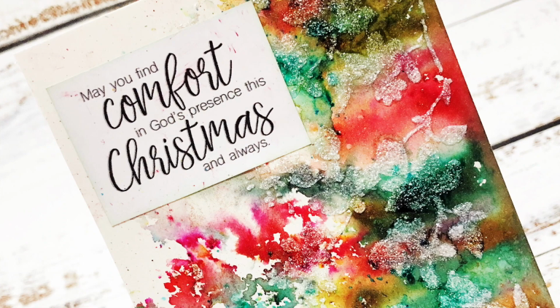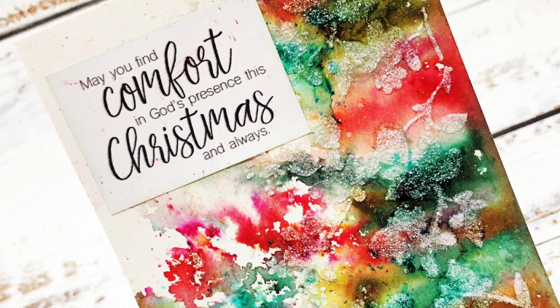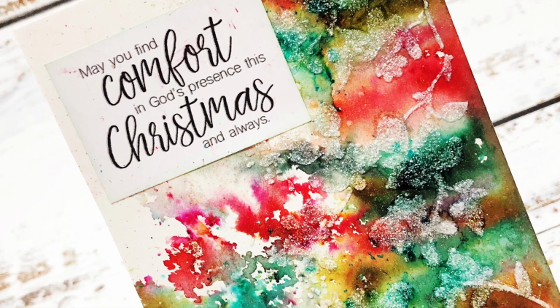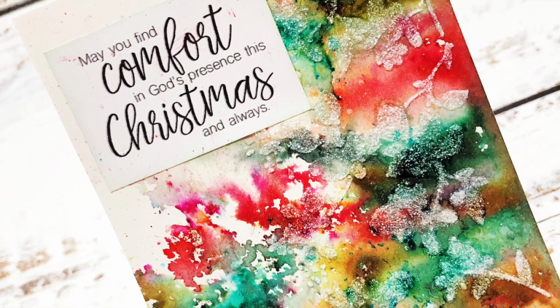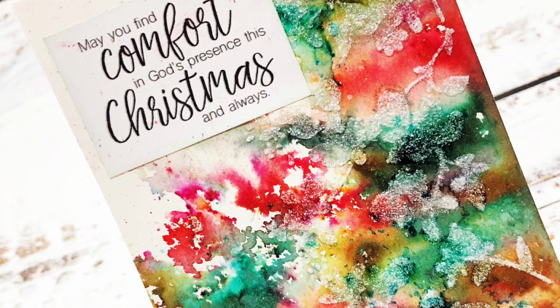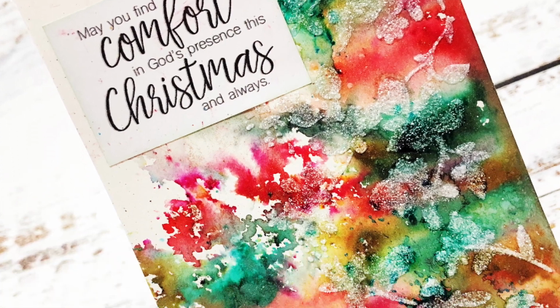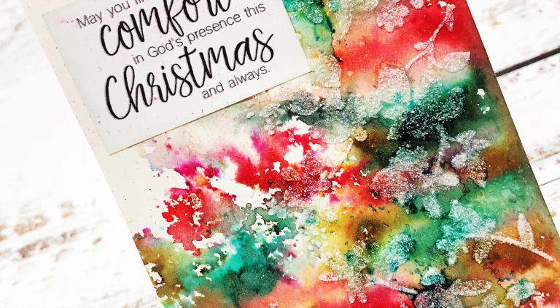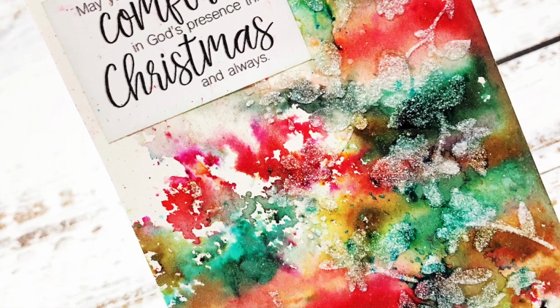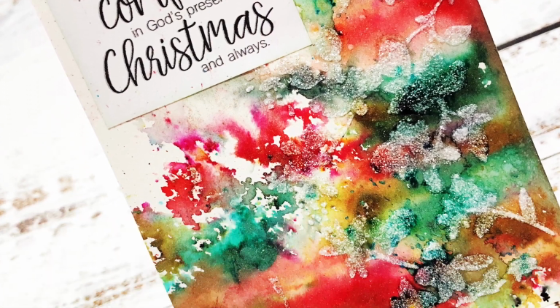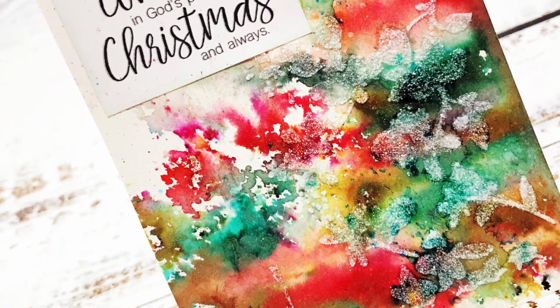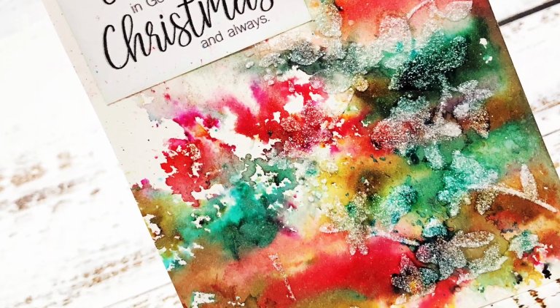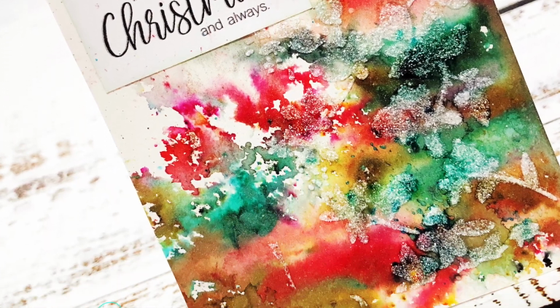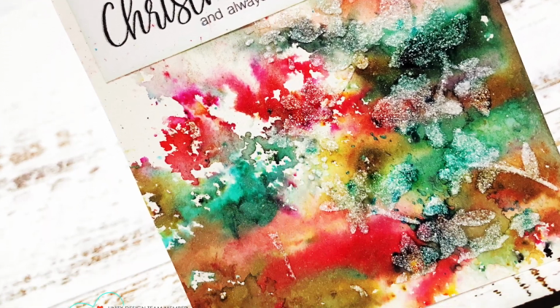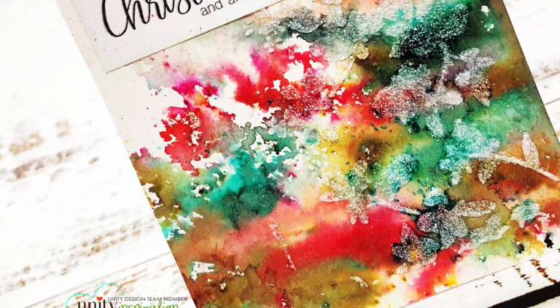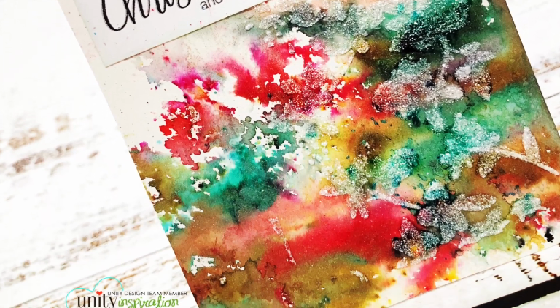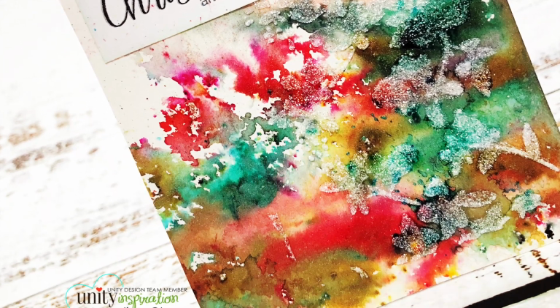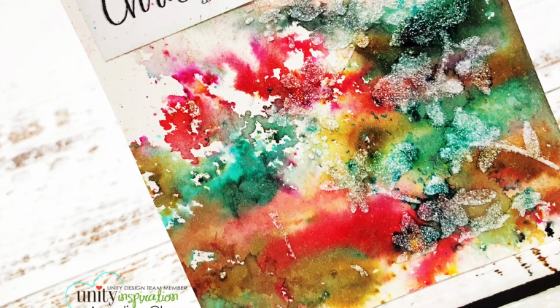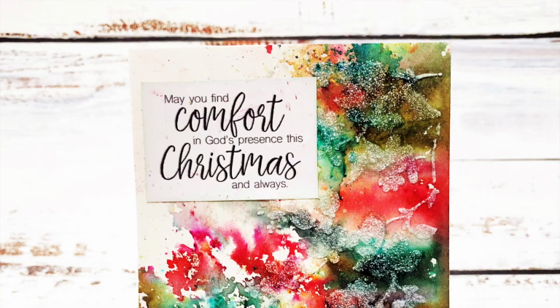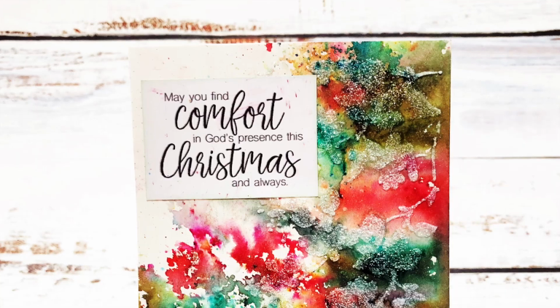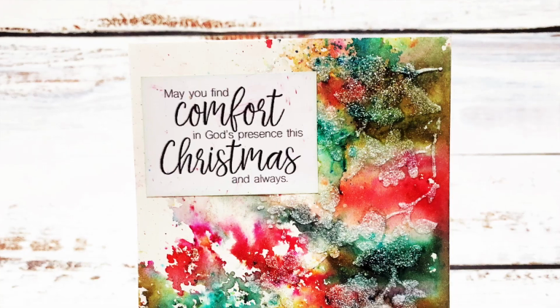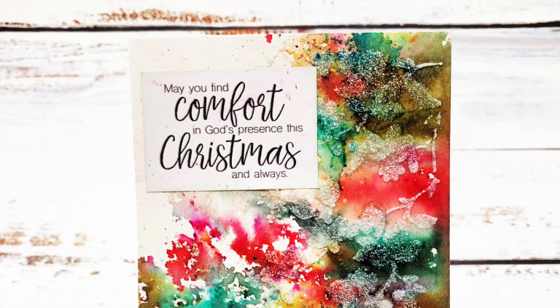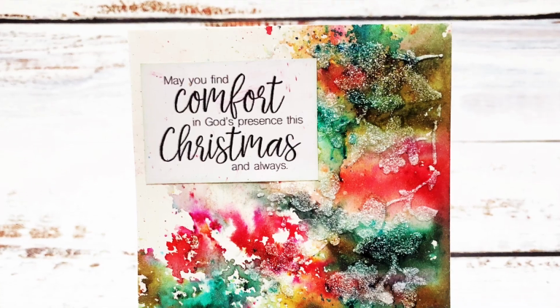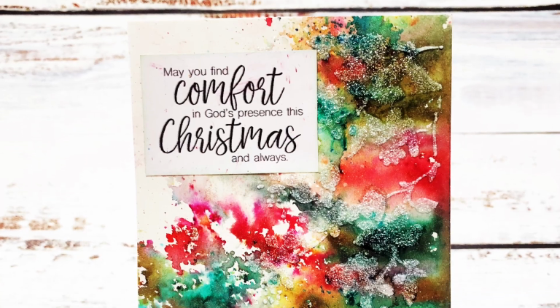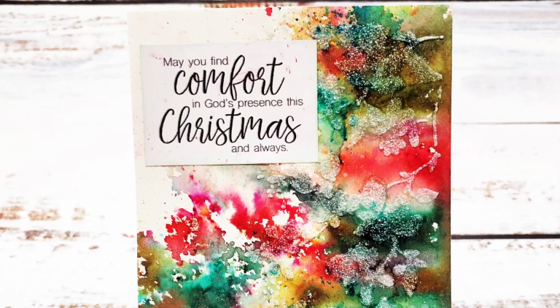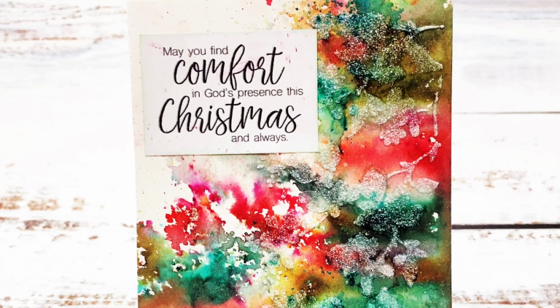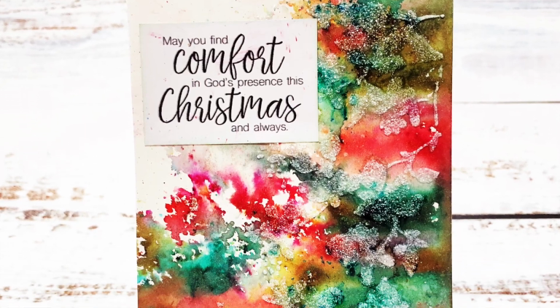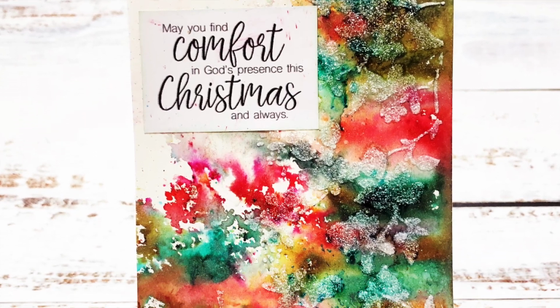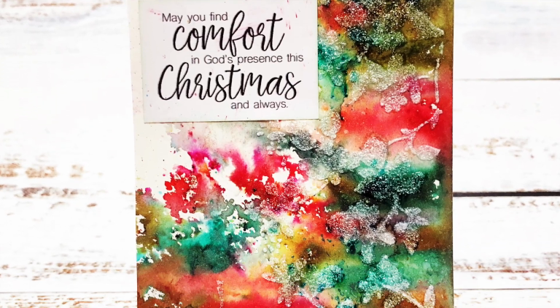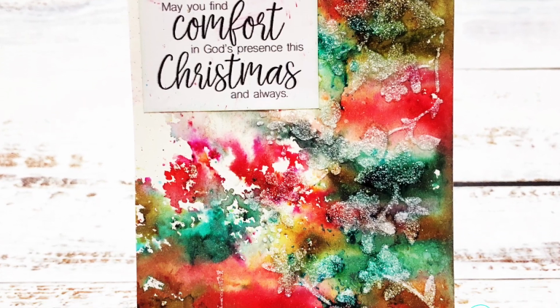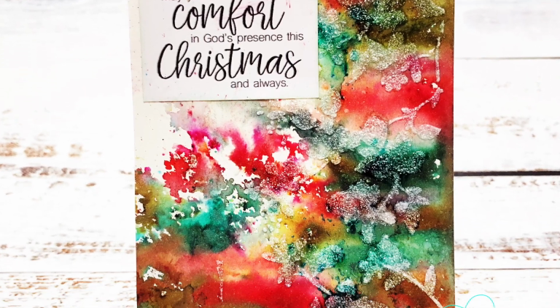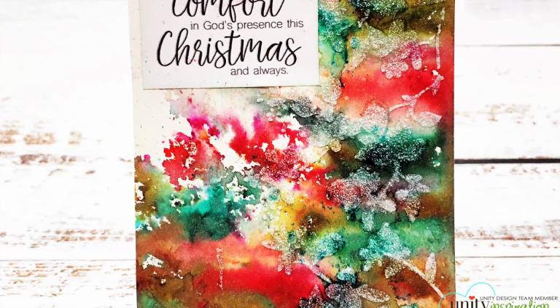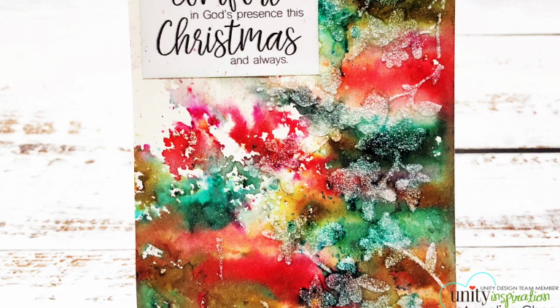So here is my finished card. I hope you enjoy this technique and thanks for watching. Bye!